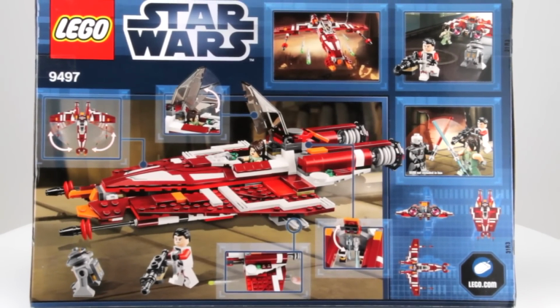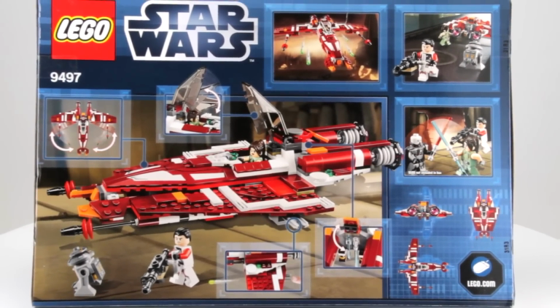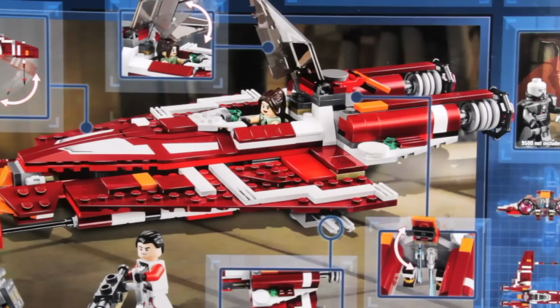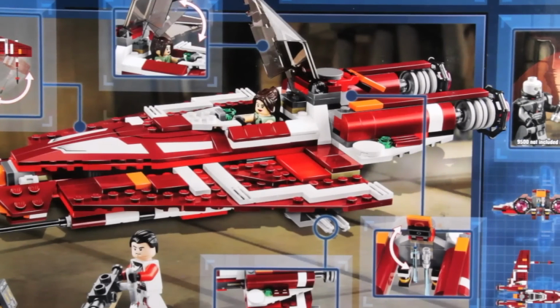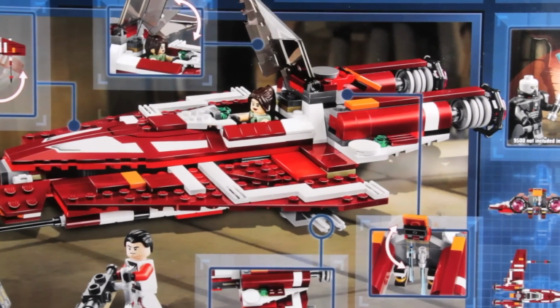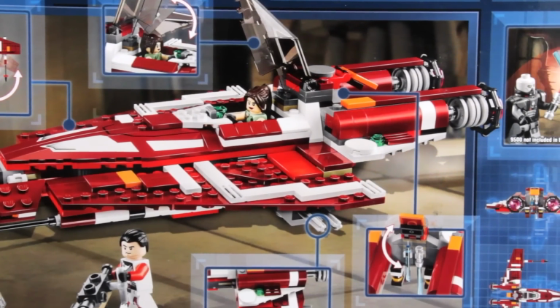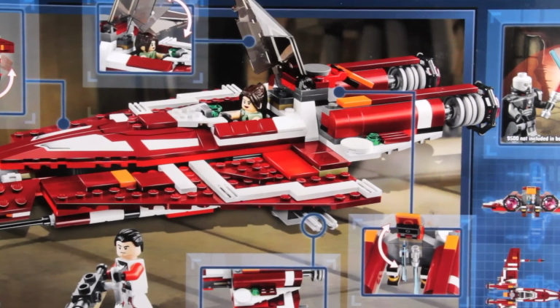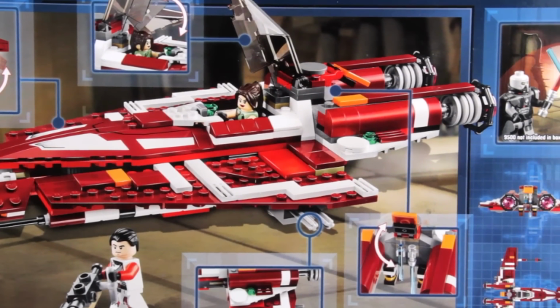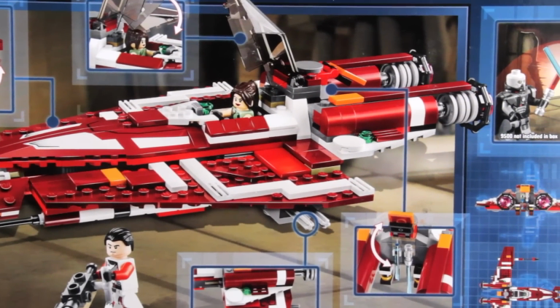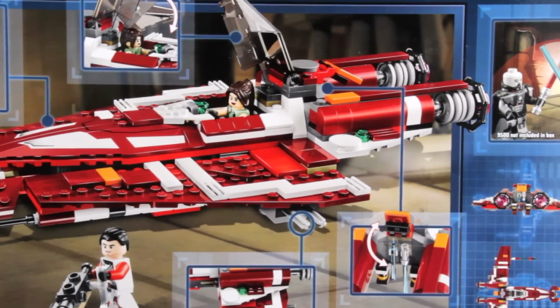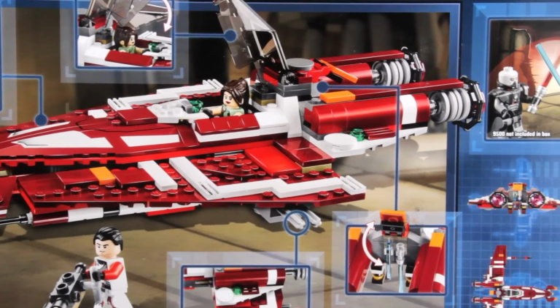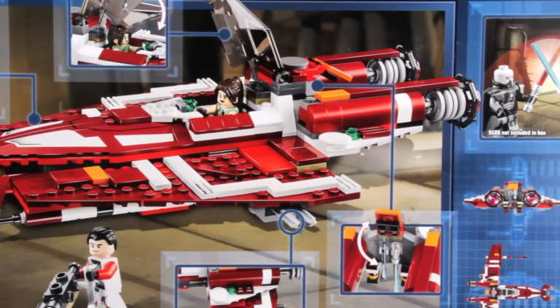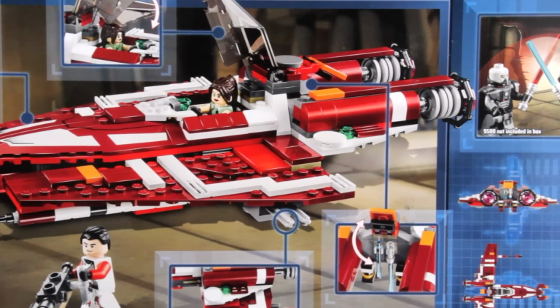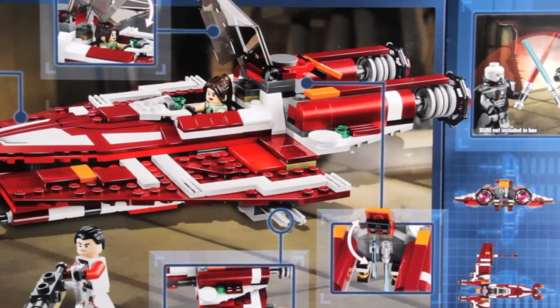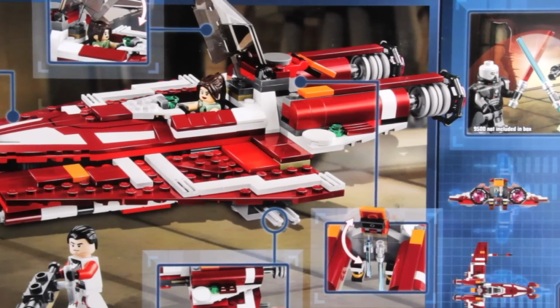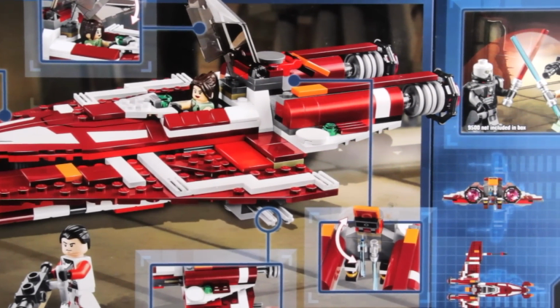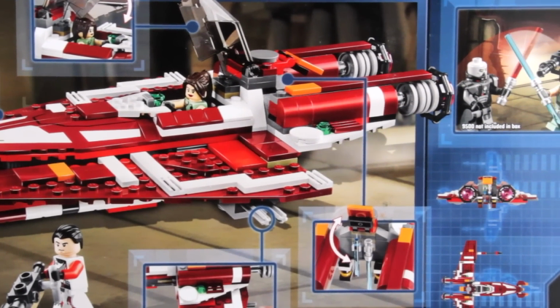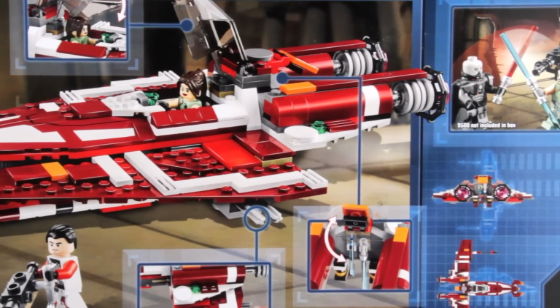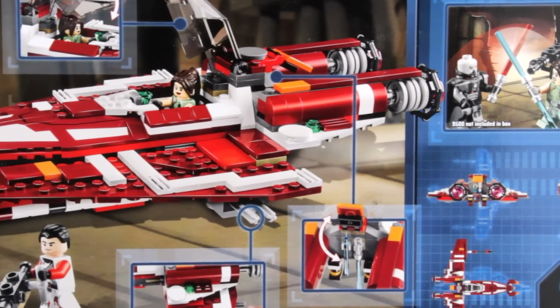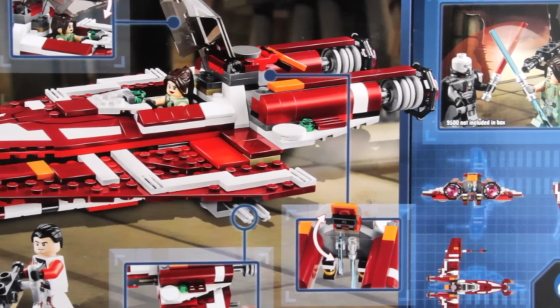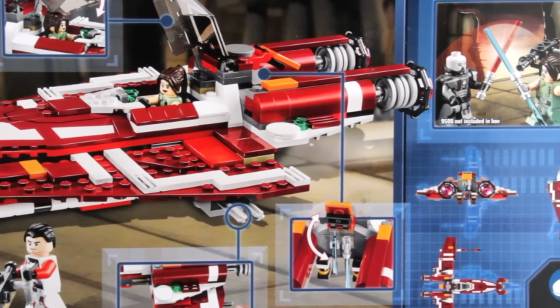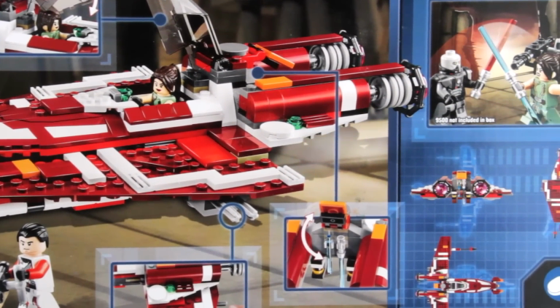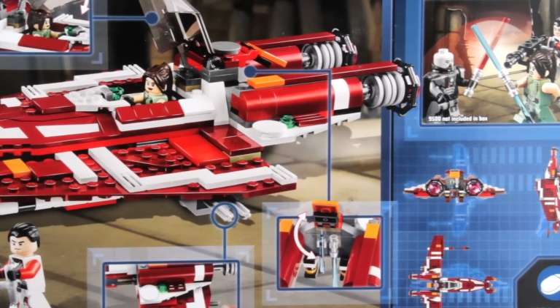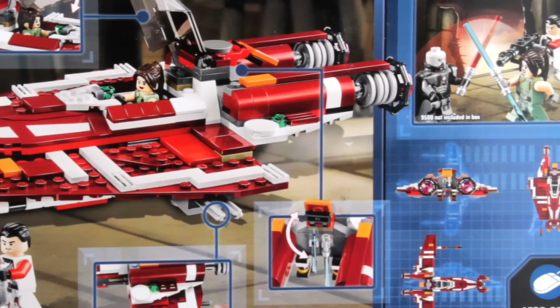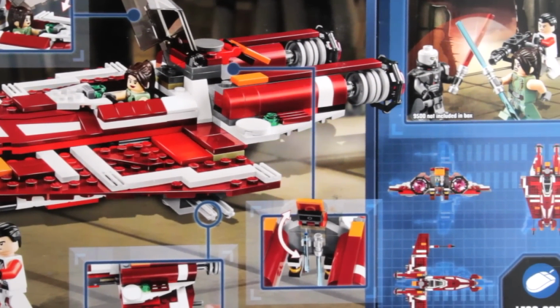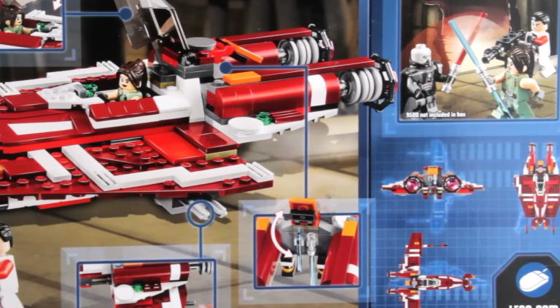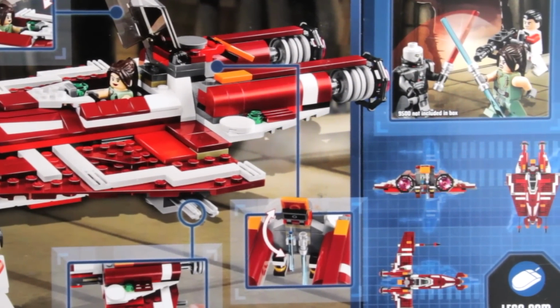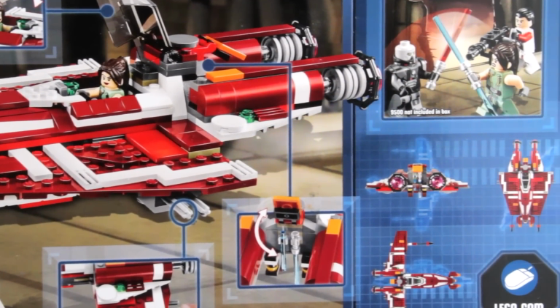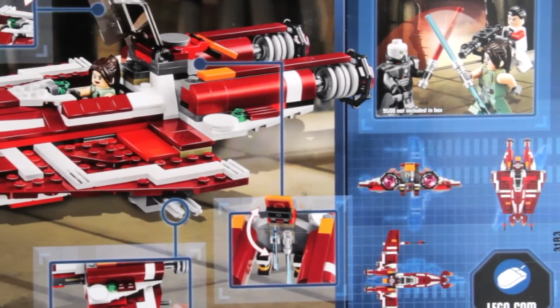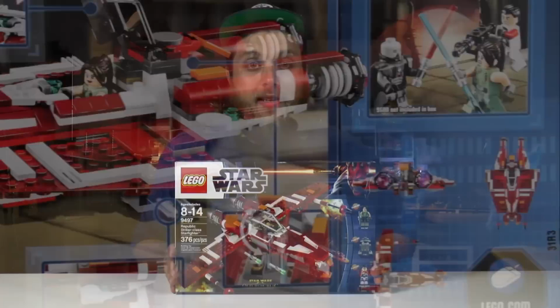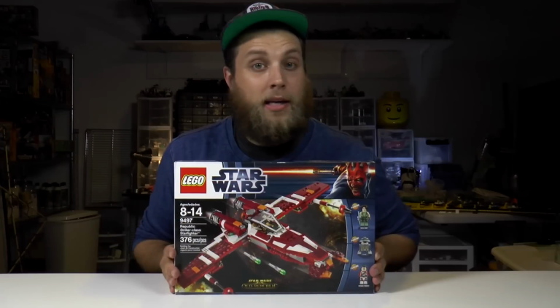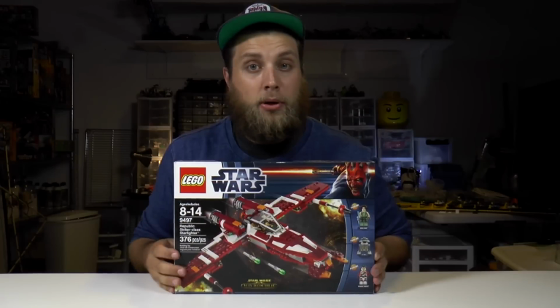Obviously the feature of this set is the Starfighter itself, but what is really interesting about this Starfighter is that it has foldable wings. Let's get building.